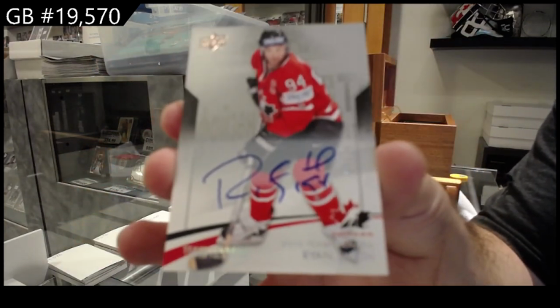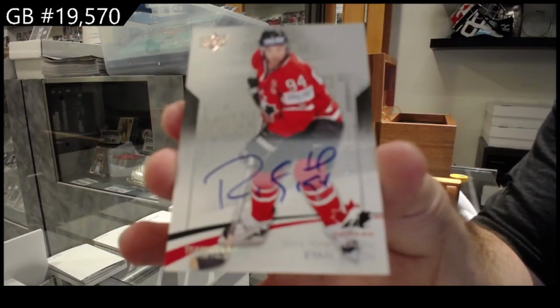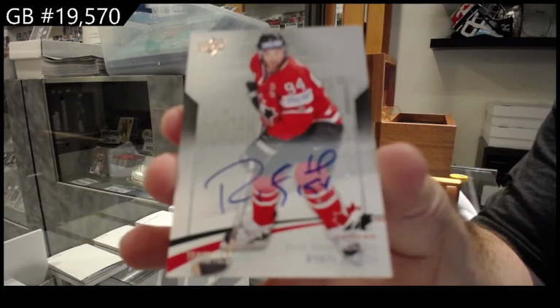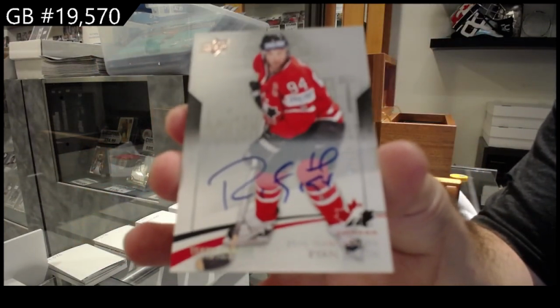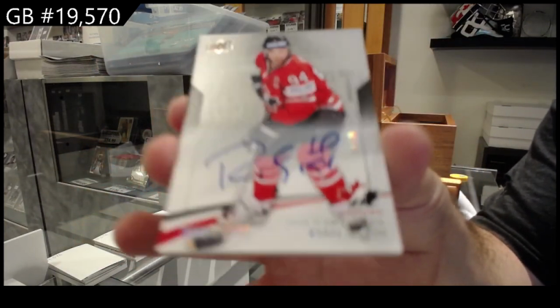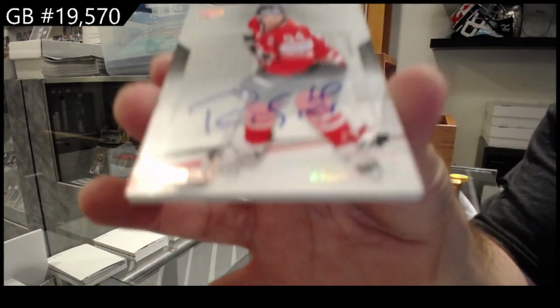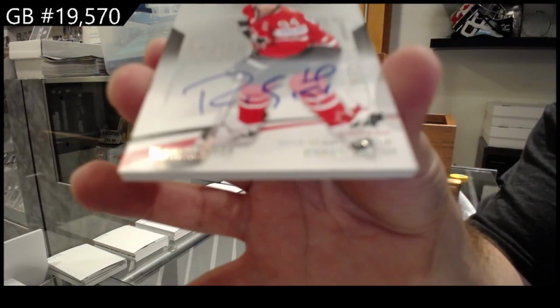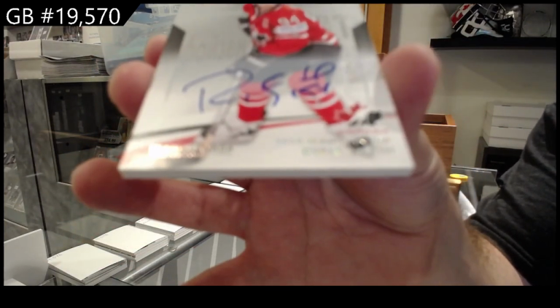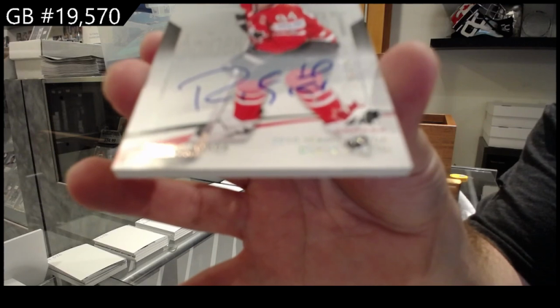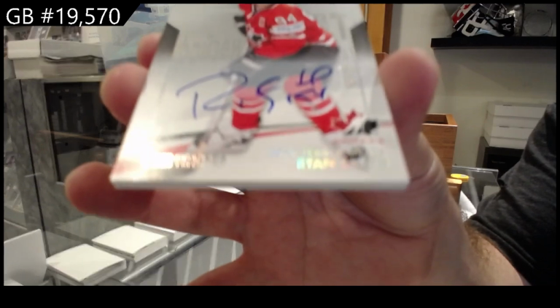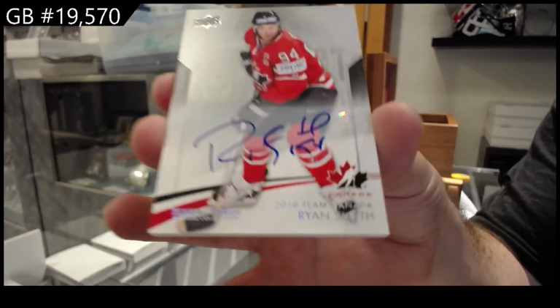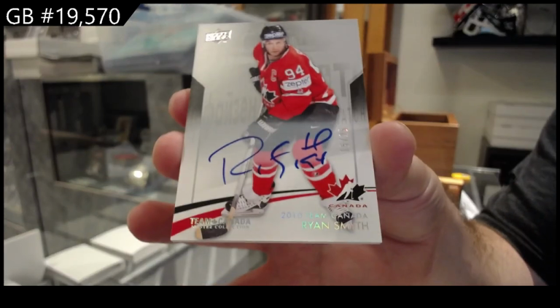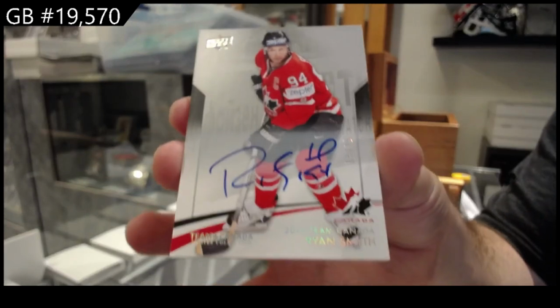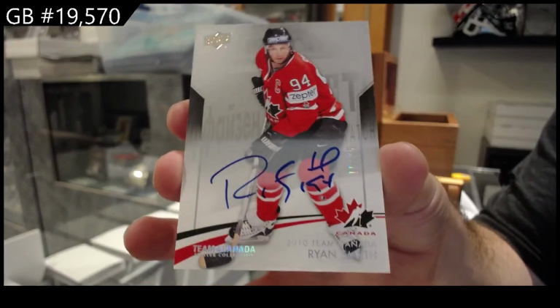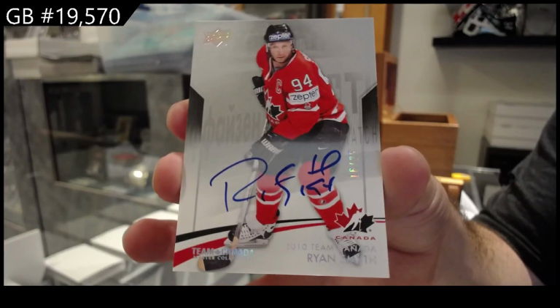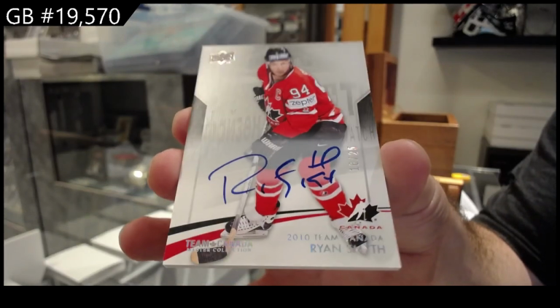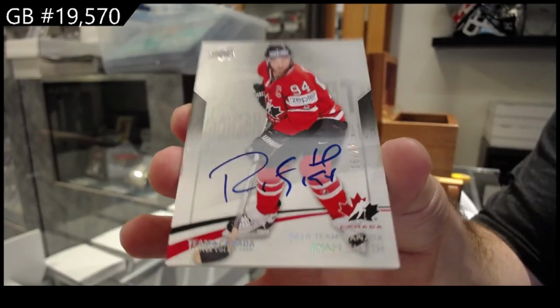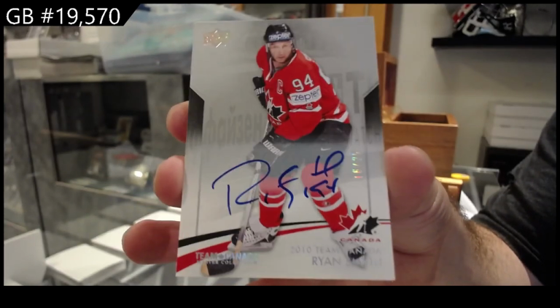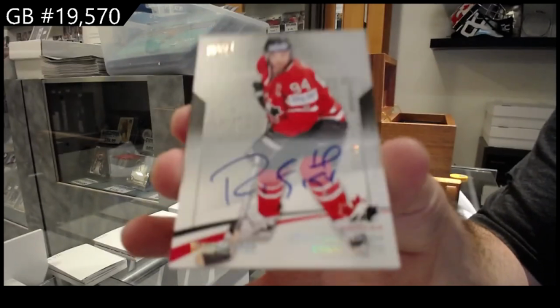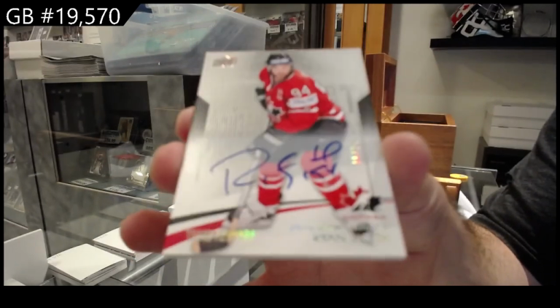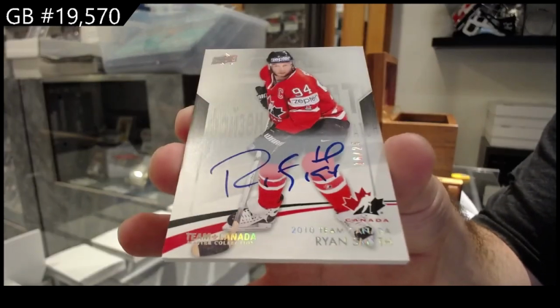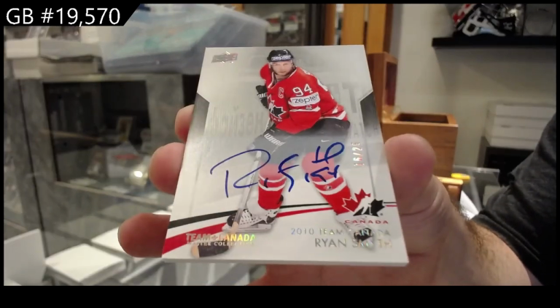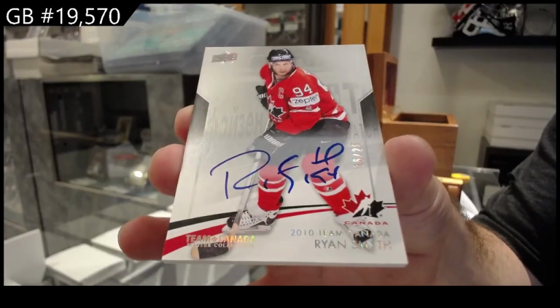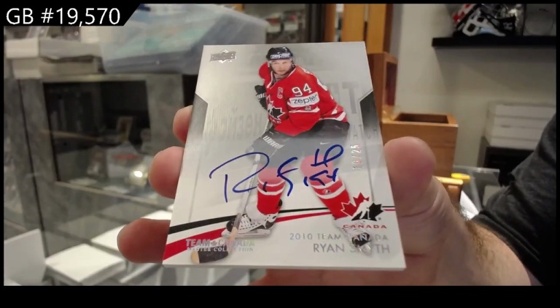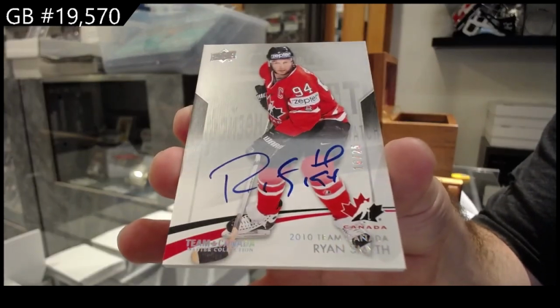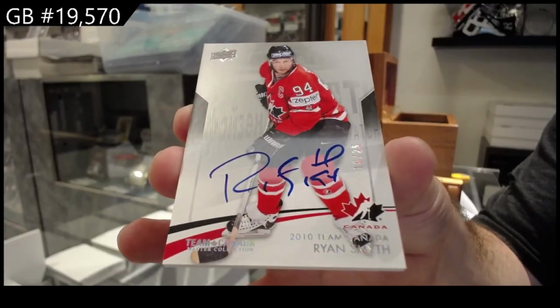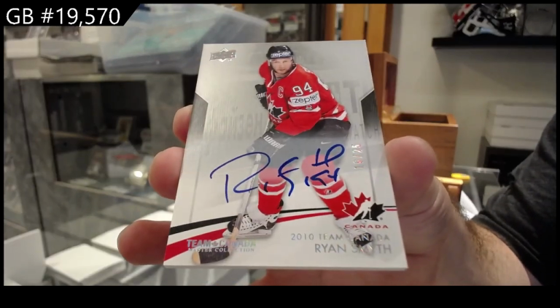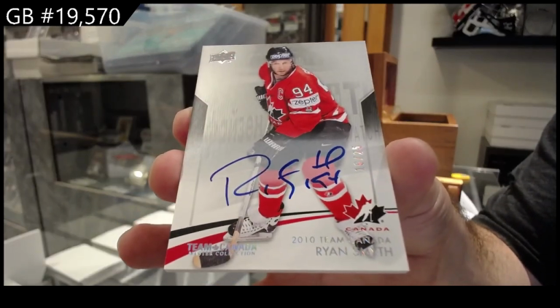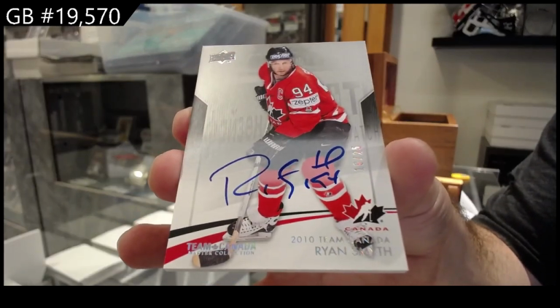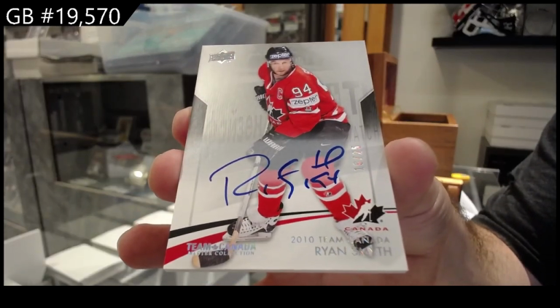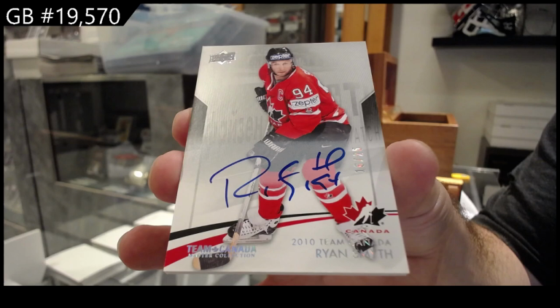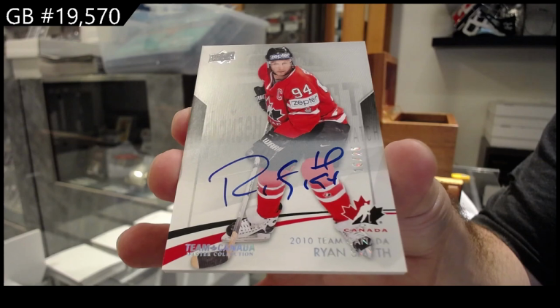To be honest, they actually sell decently well. They sell for about like 100 to 200 bucks, so they're quite a substantial hit. Ryan Smith.